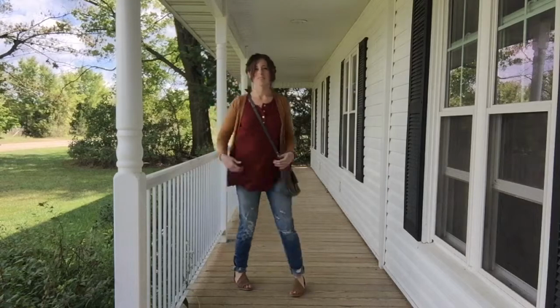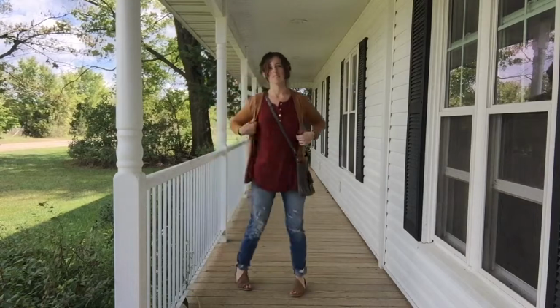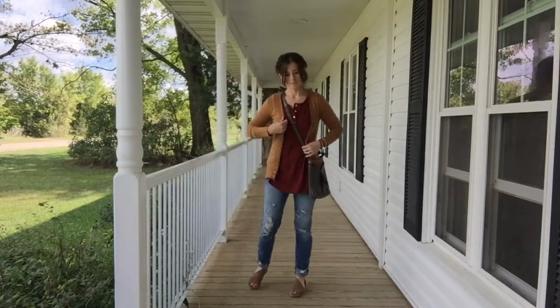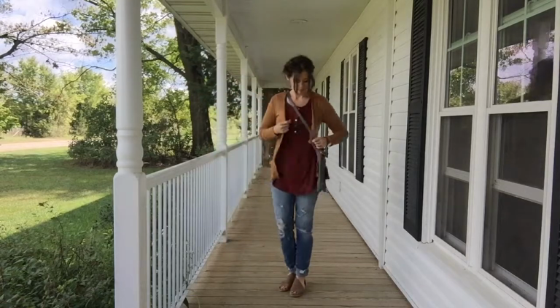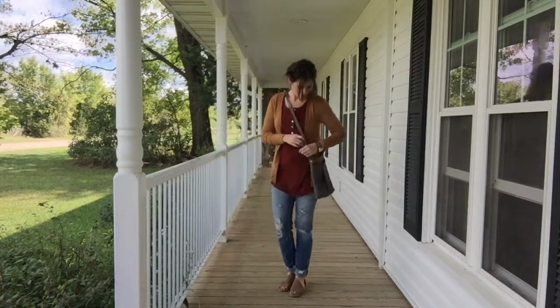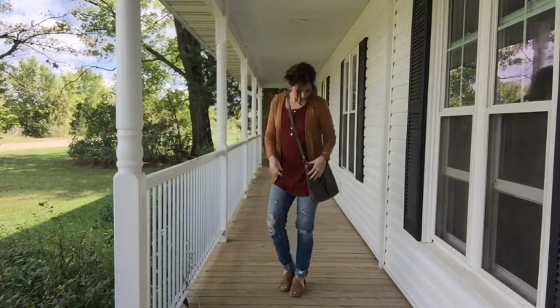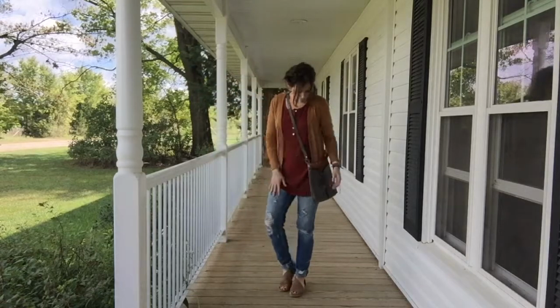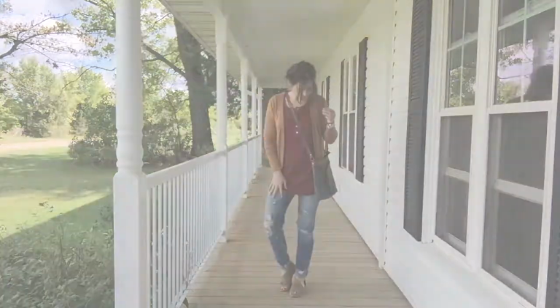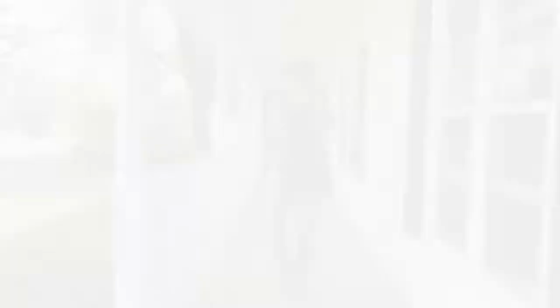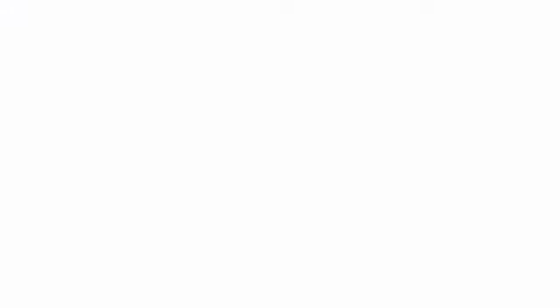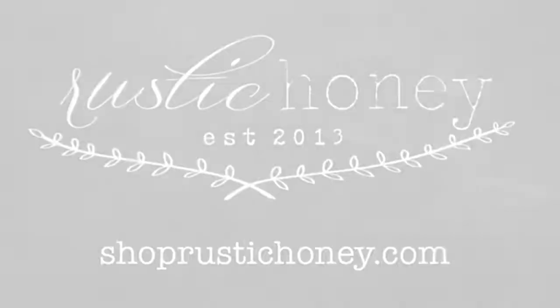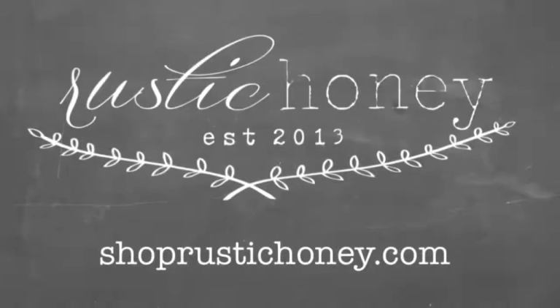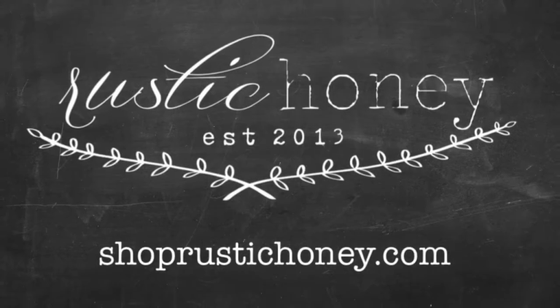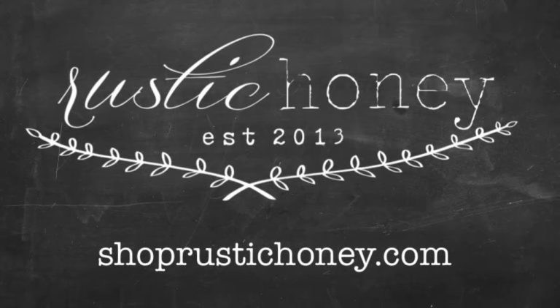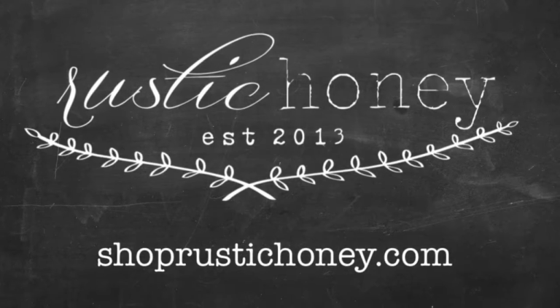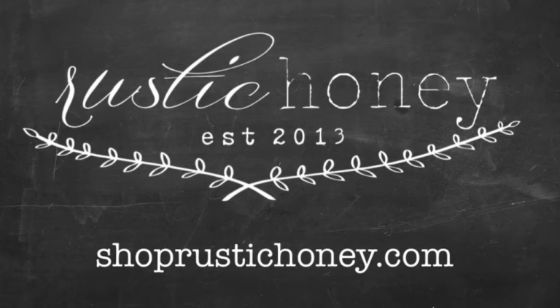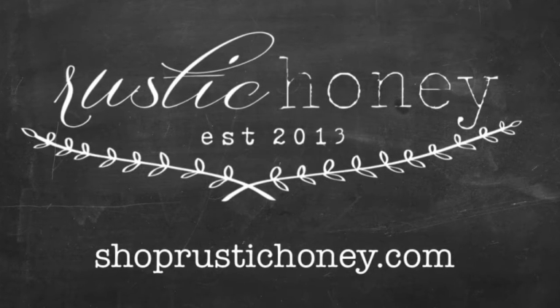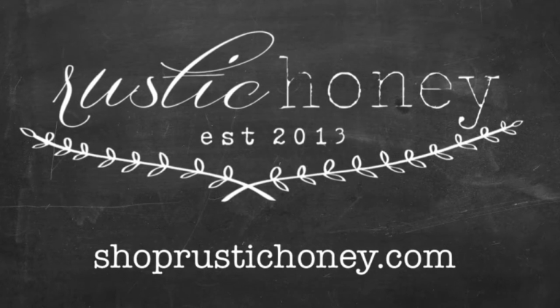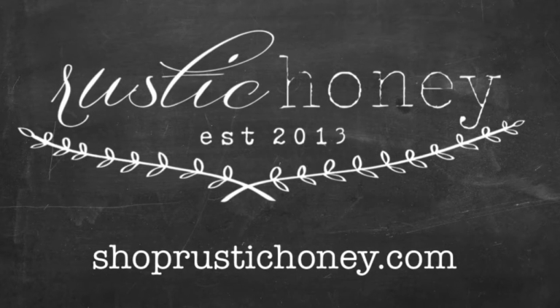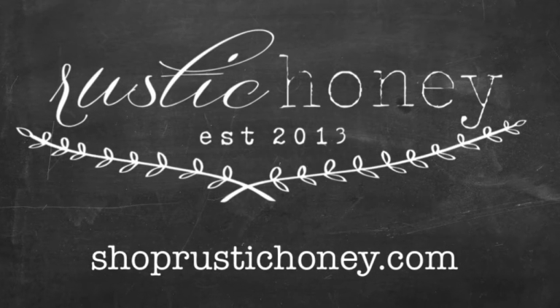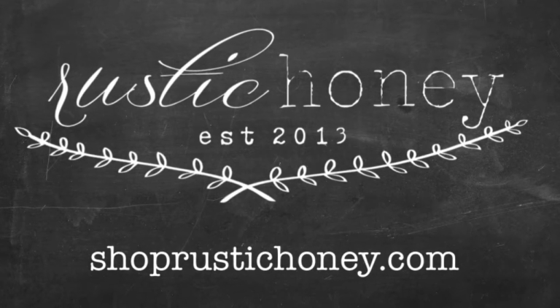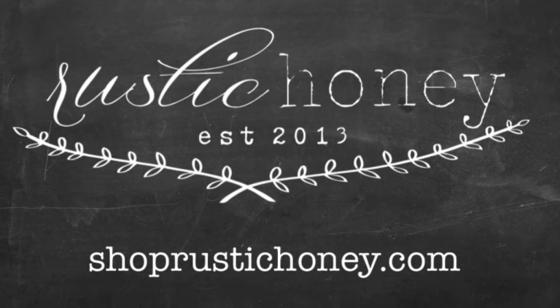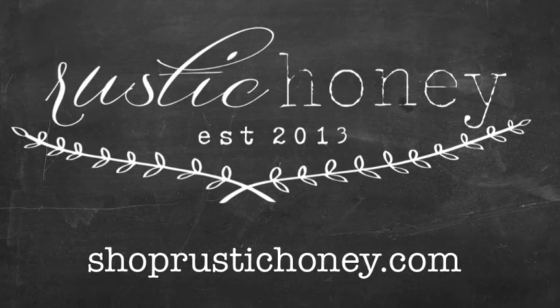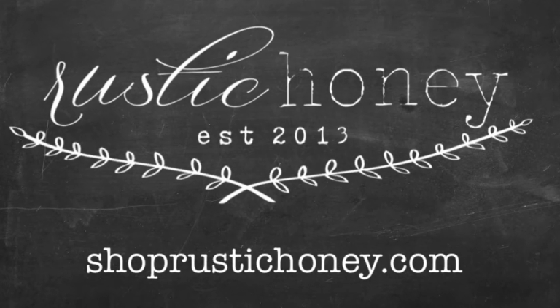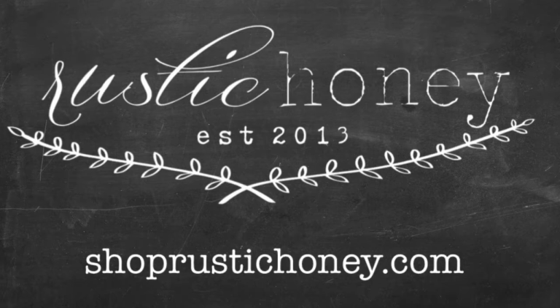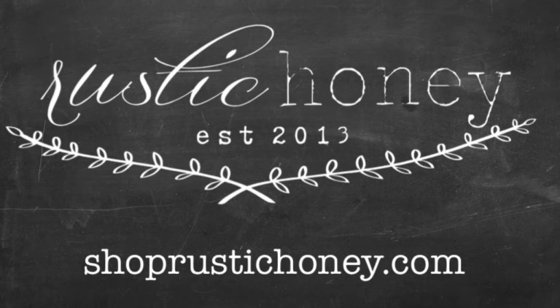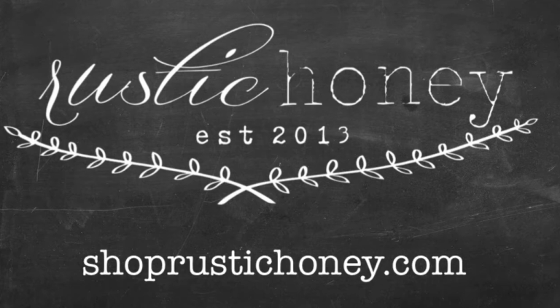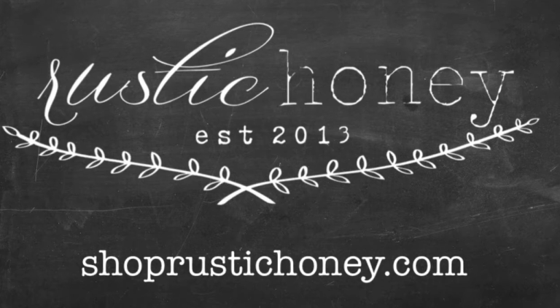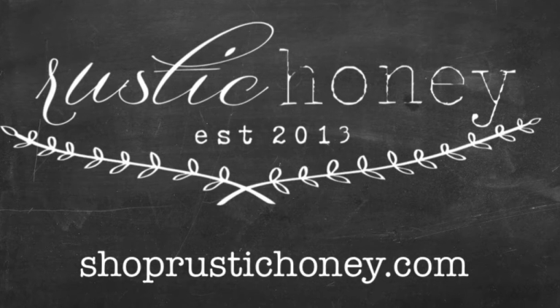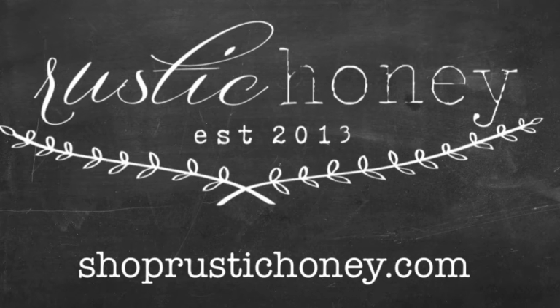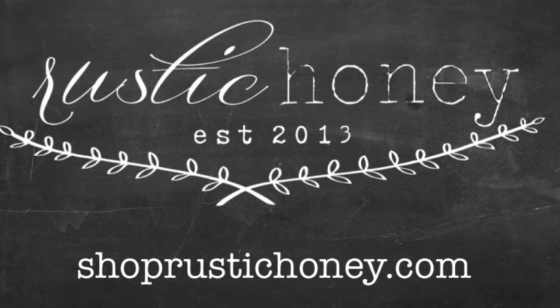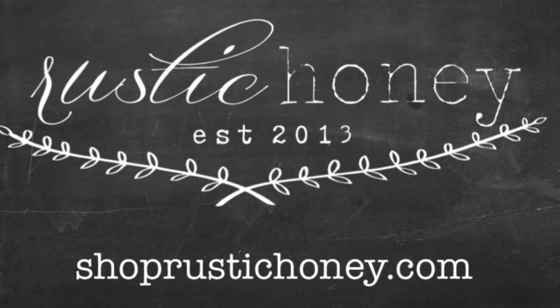I loved this outfit. I hope you found some inspiration this week, and thank you again for joining me. This is so much fun.